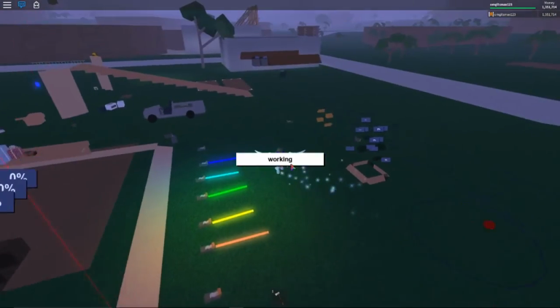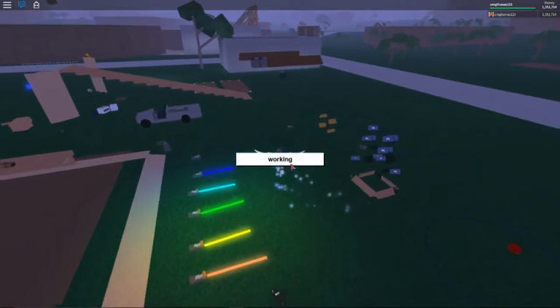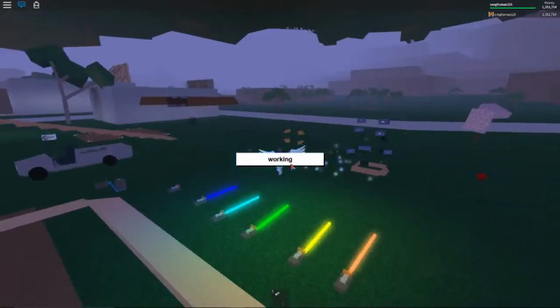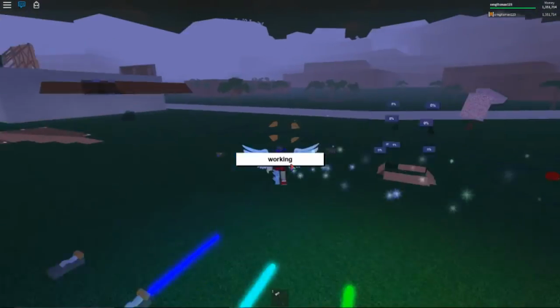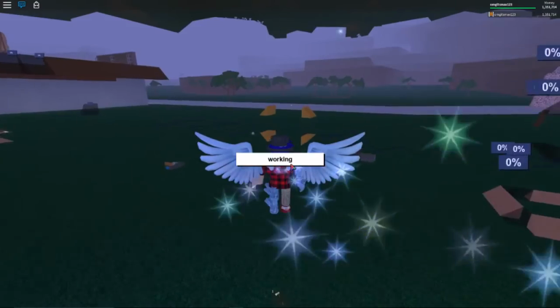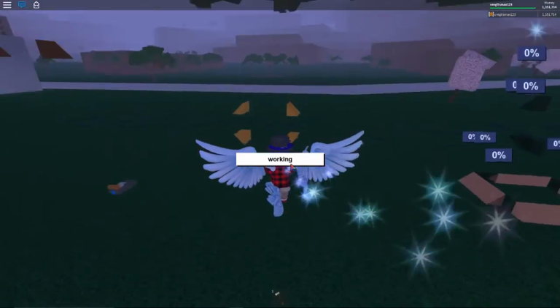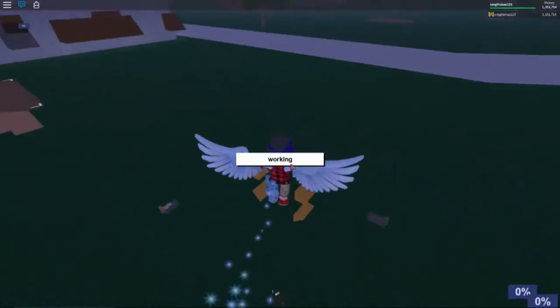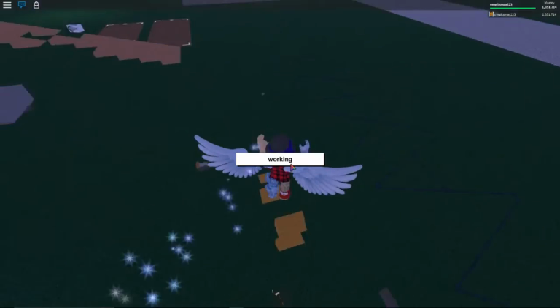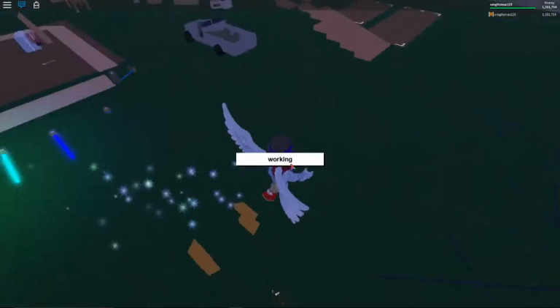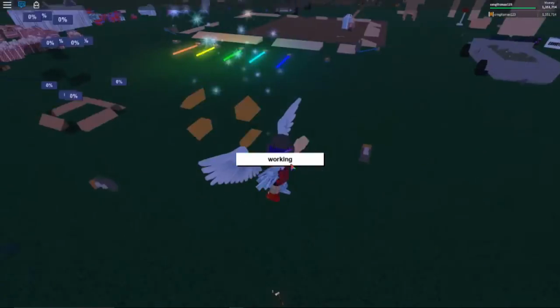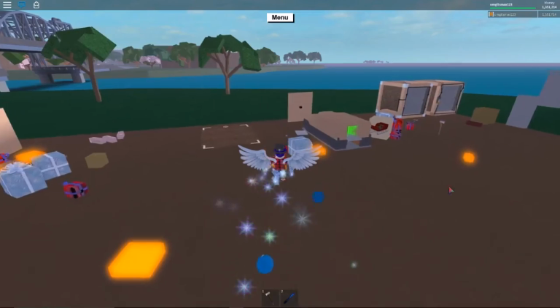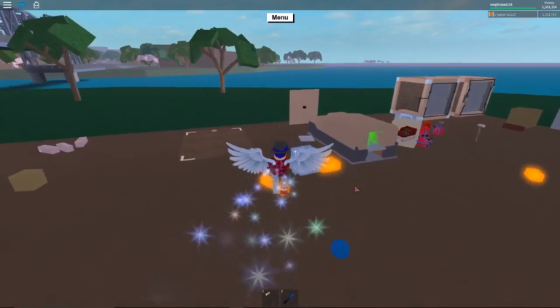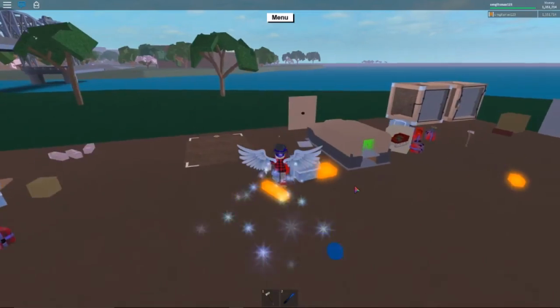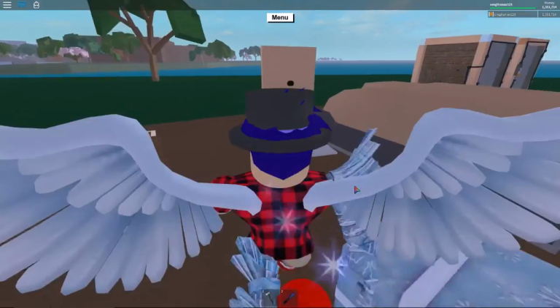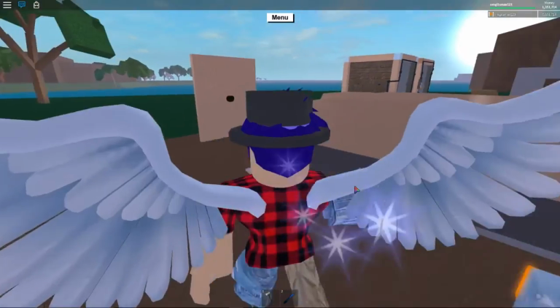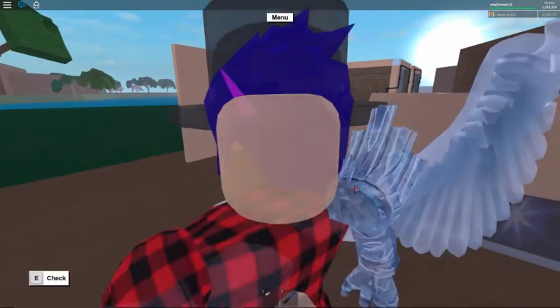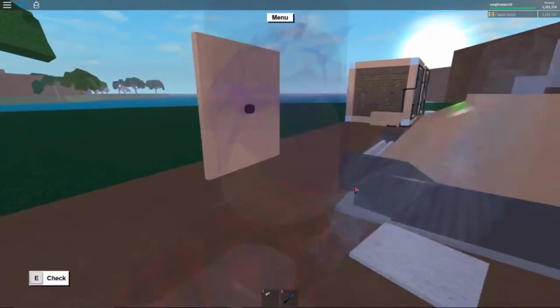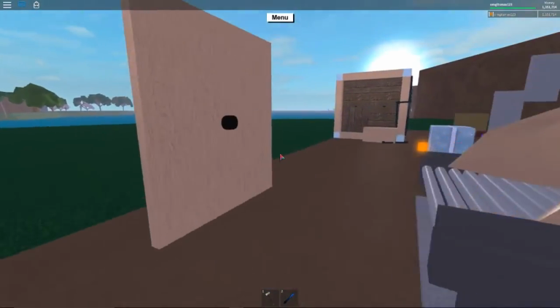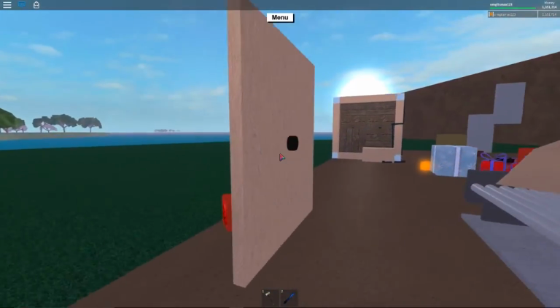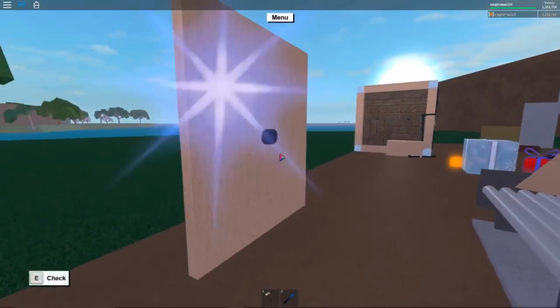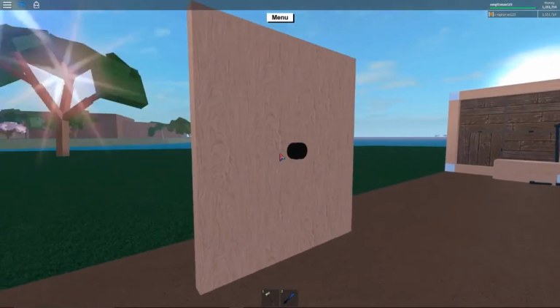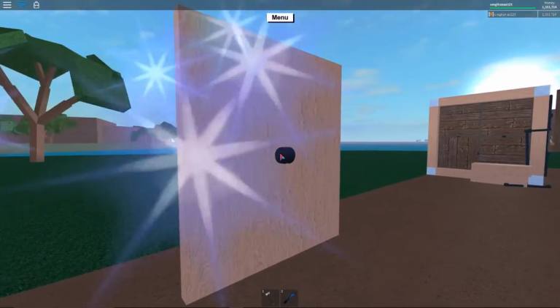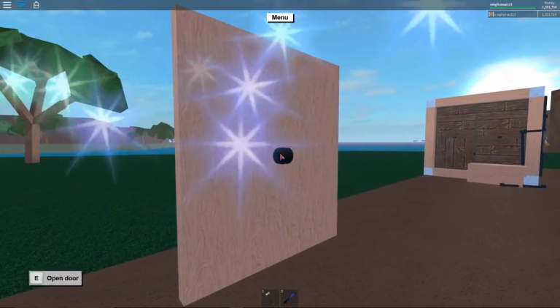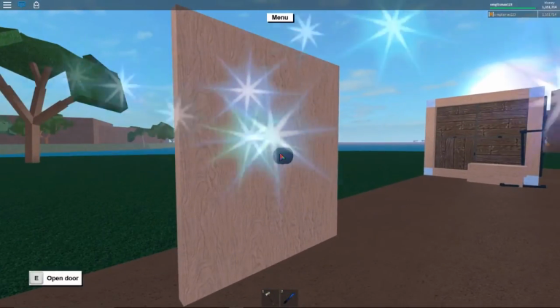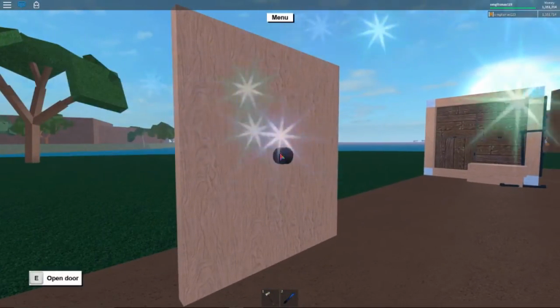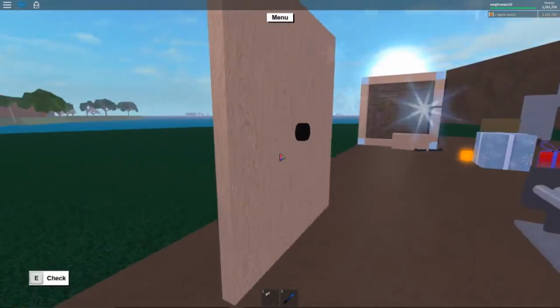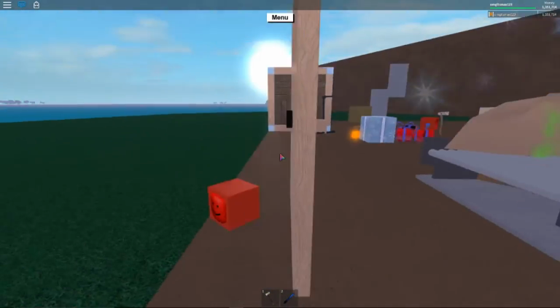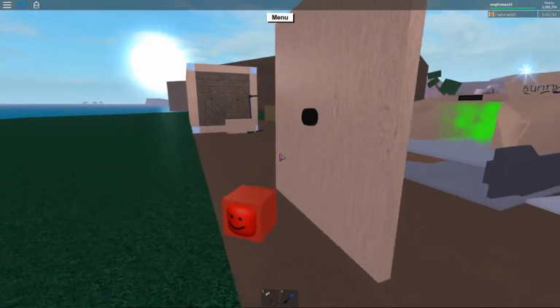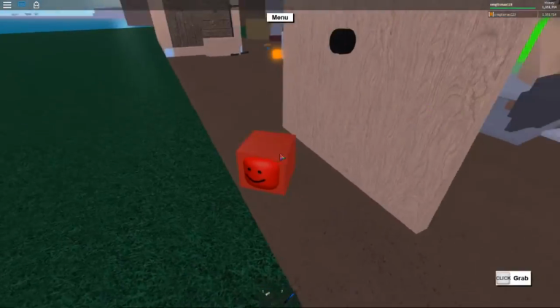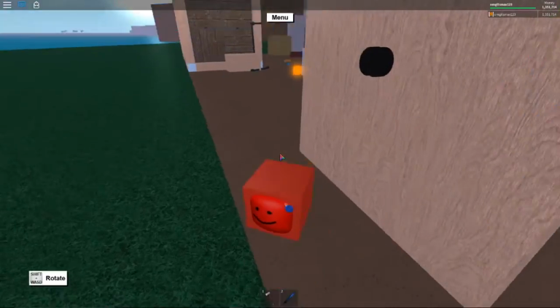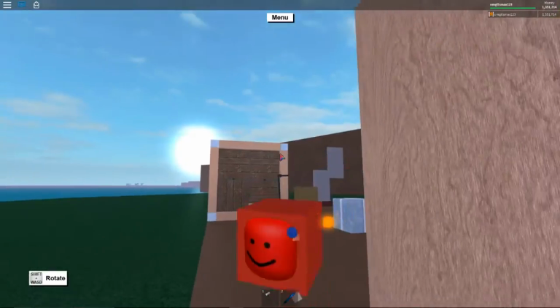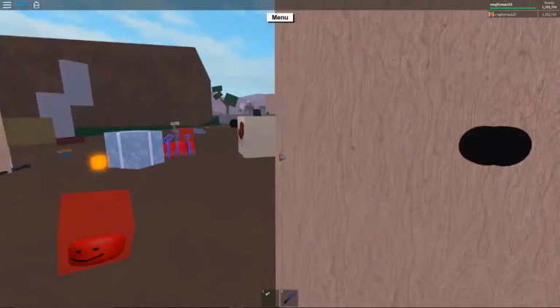I'll be right back when it finishes loading. Okay, so once you reload it, you should be able to open it. And if it doesn't work, just go to the other side.